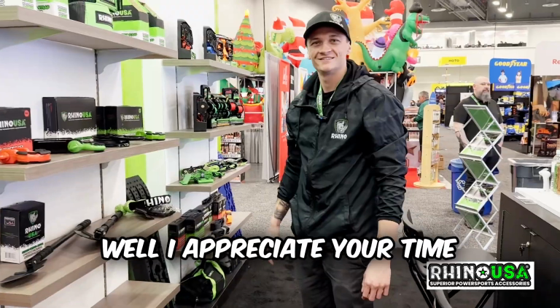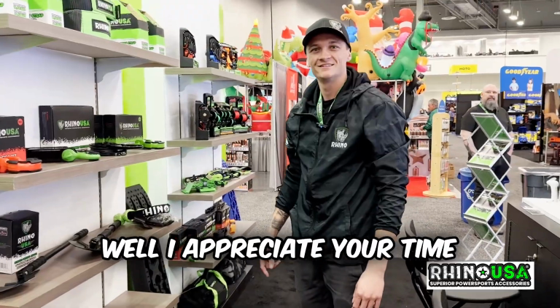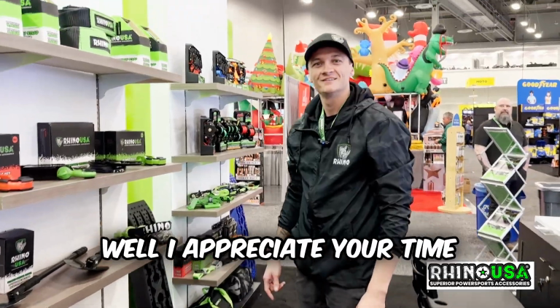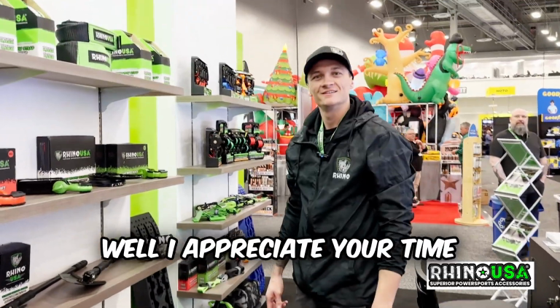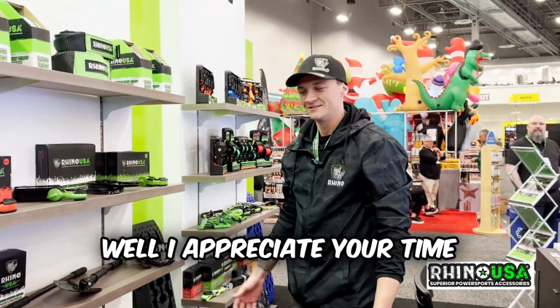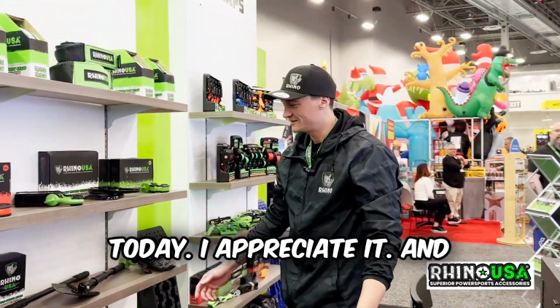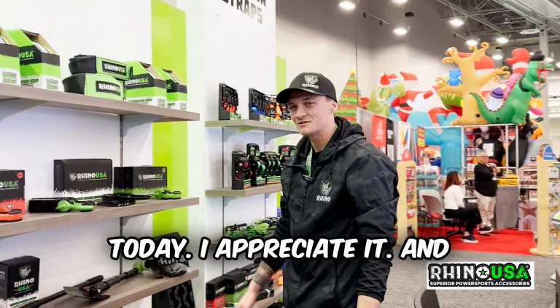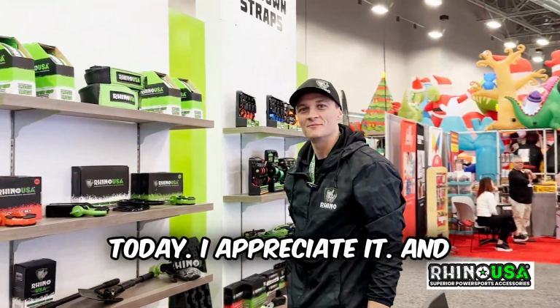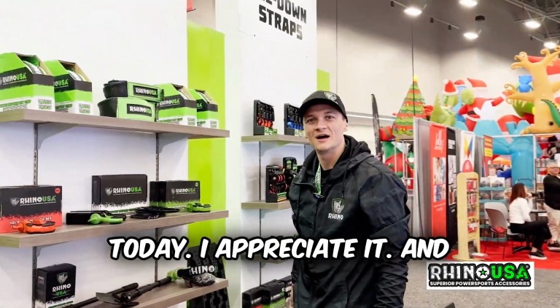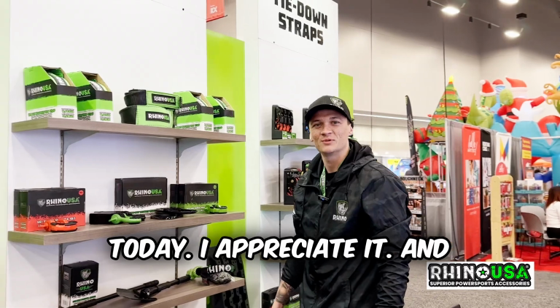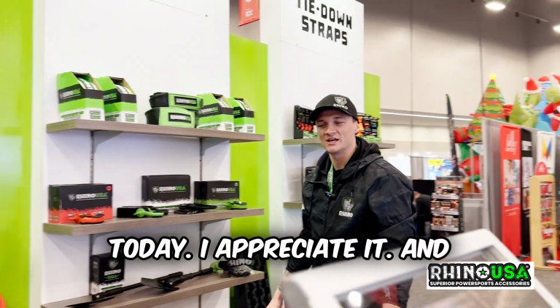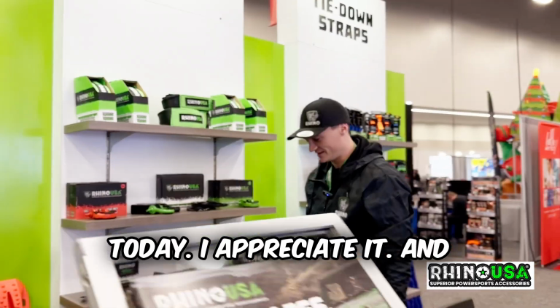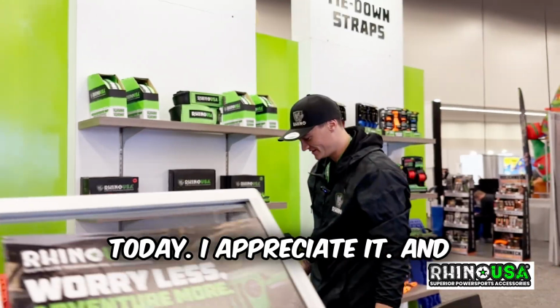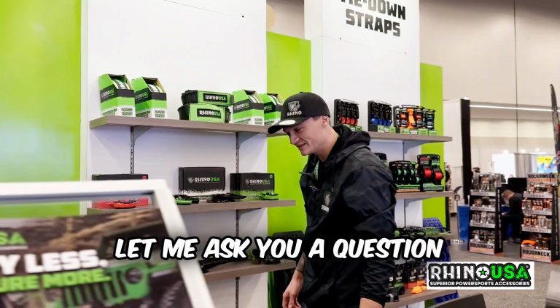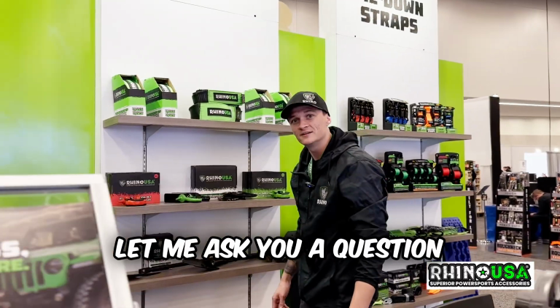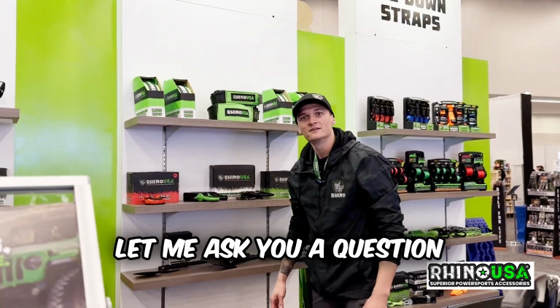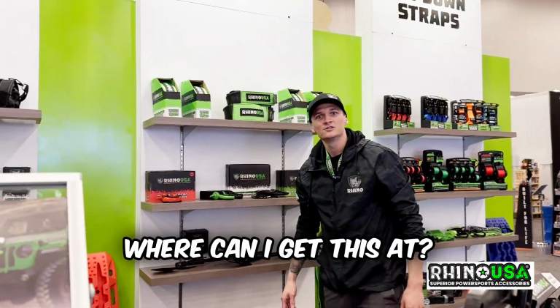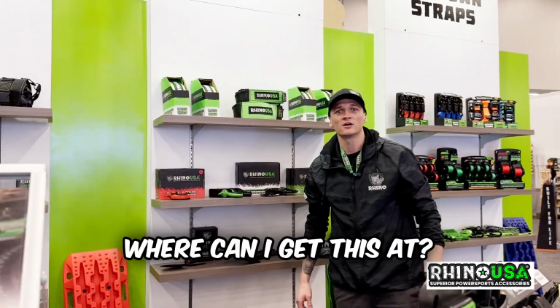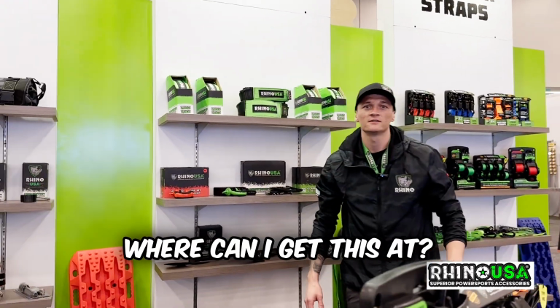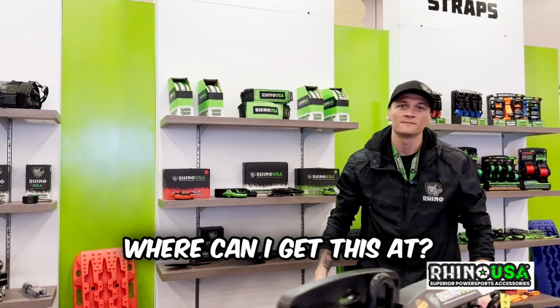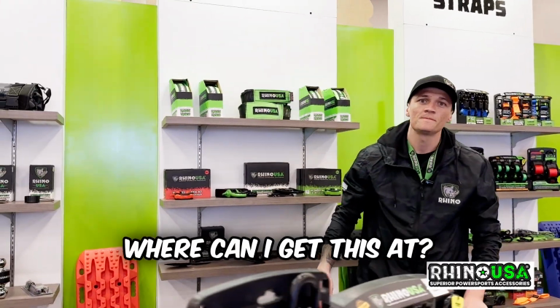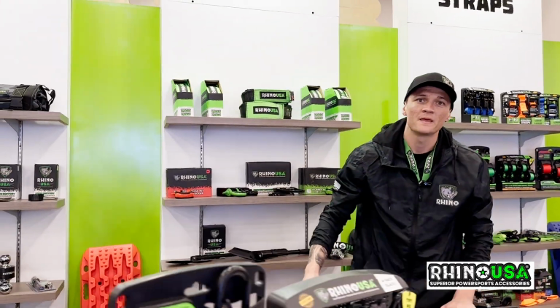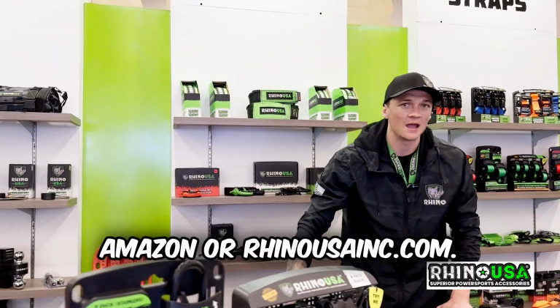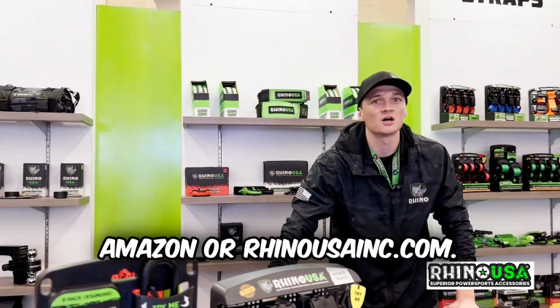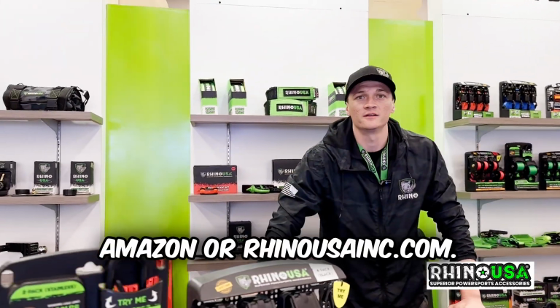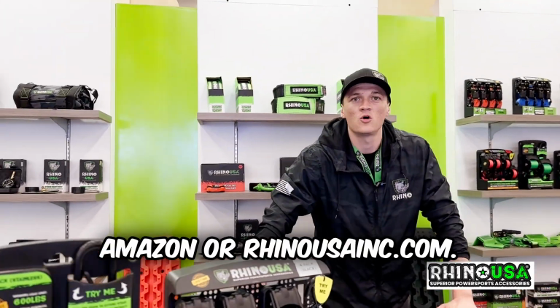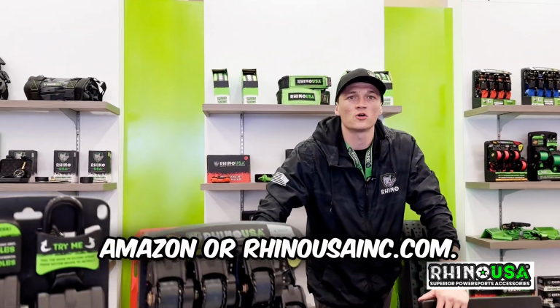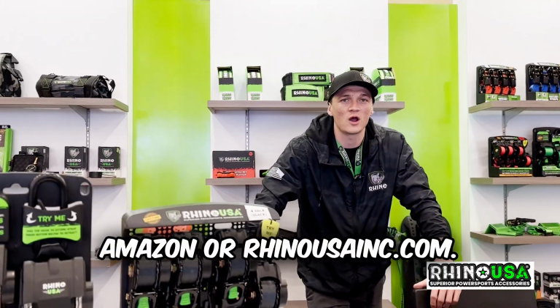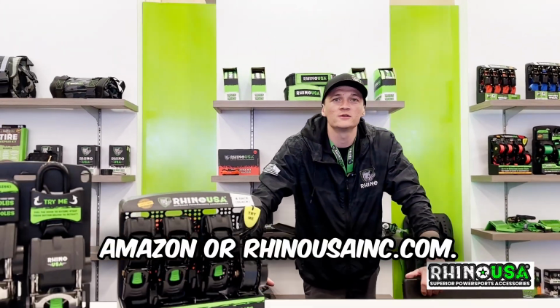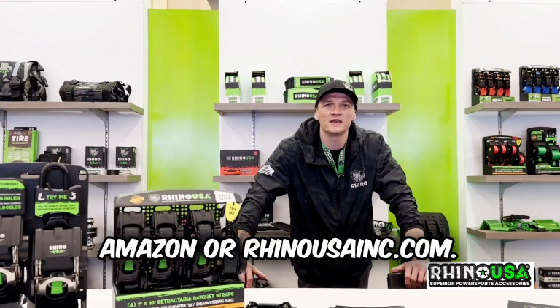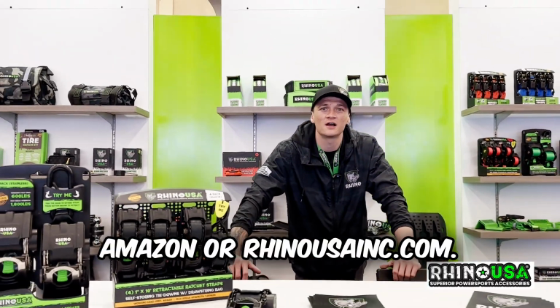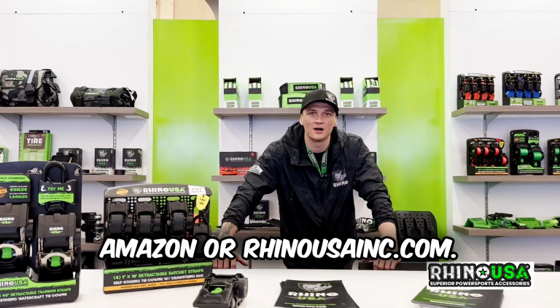Well, I appreciate your time today. Thanks for stopping by, I appreciate it. Let me ask — where can I get this at? Amazon. Amazon and rhinousa.com.